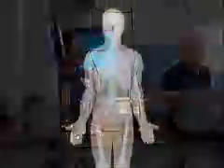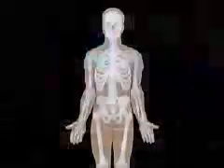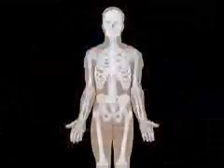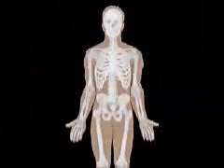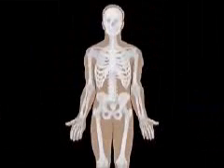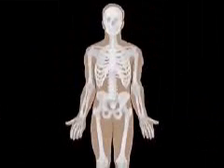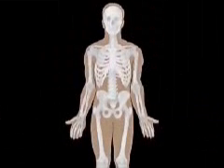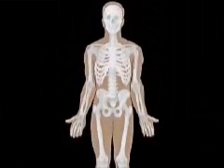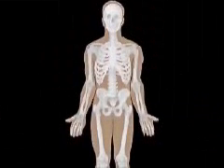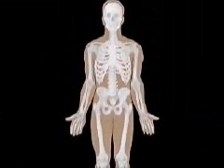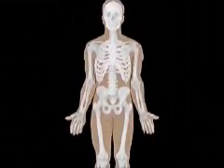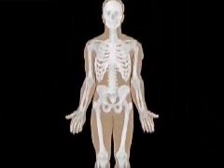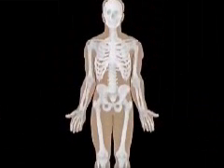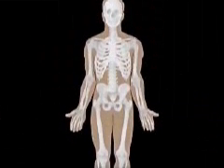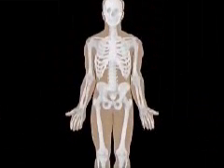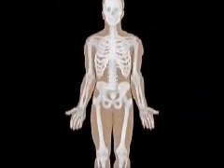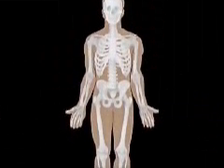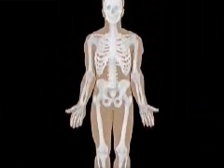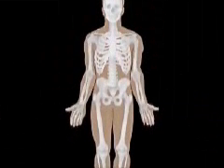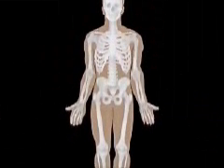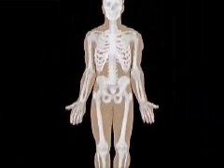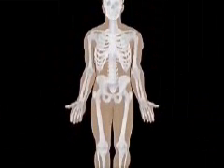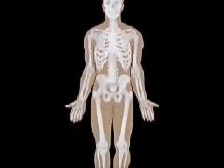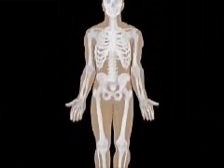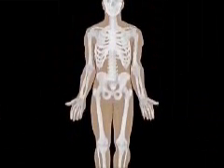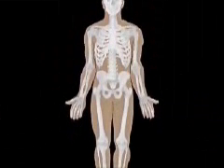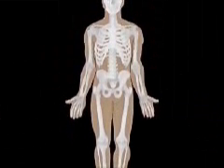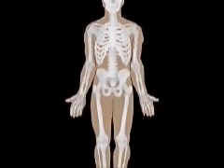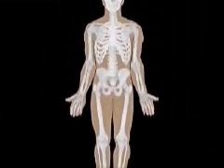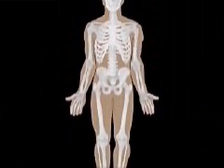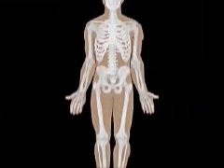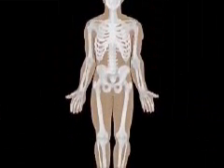So, how do we do this? Examining how our bodies move is the place to start.